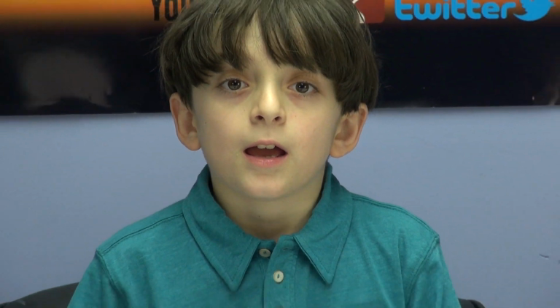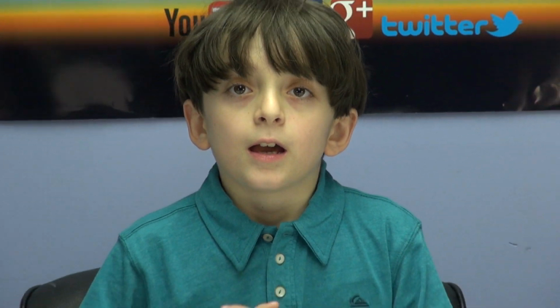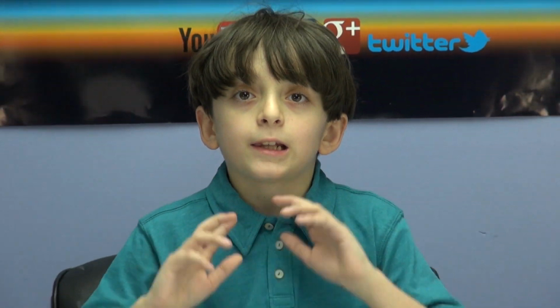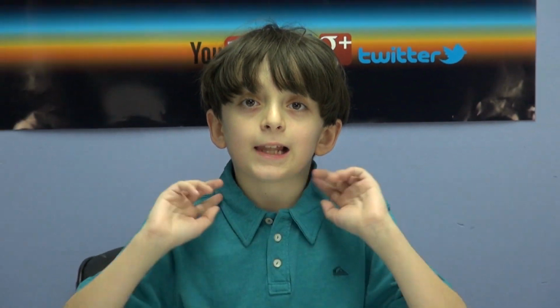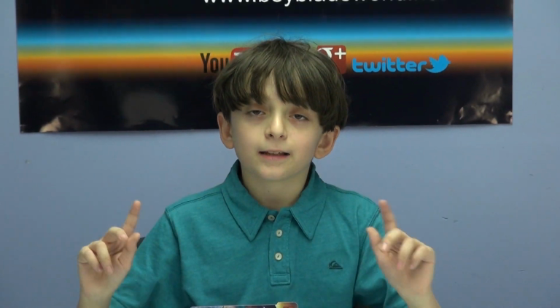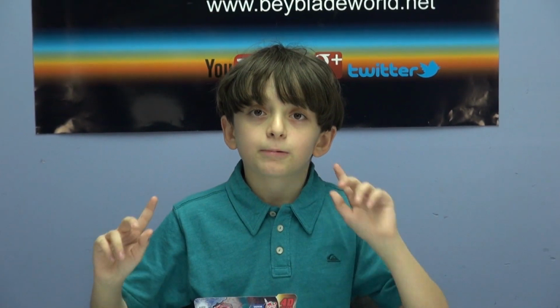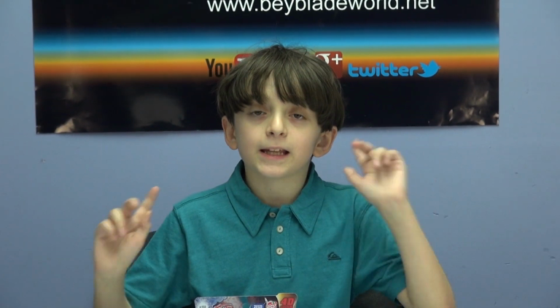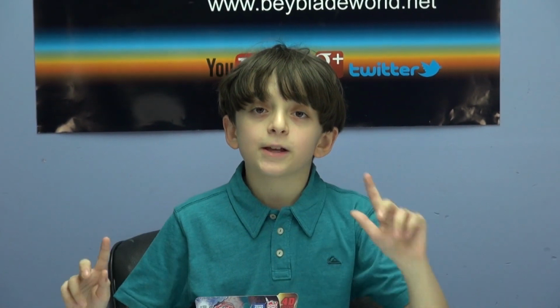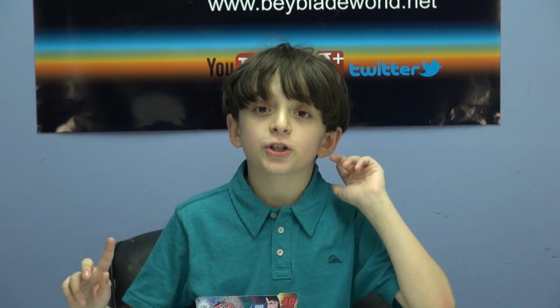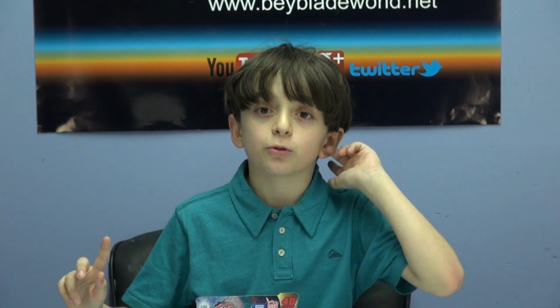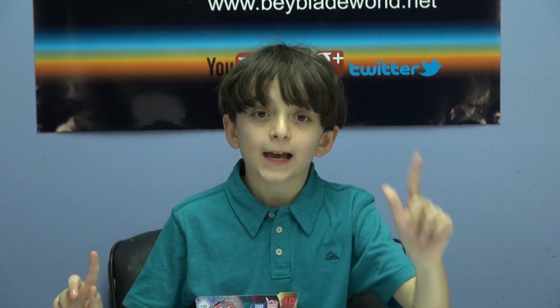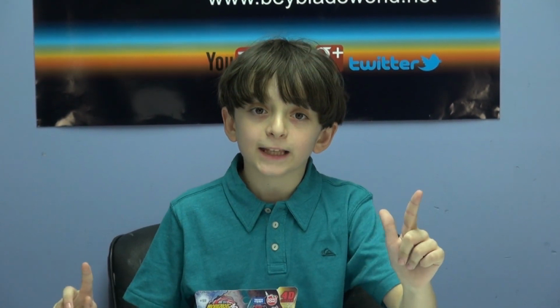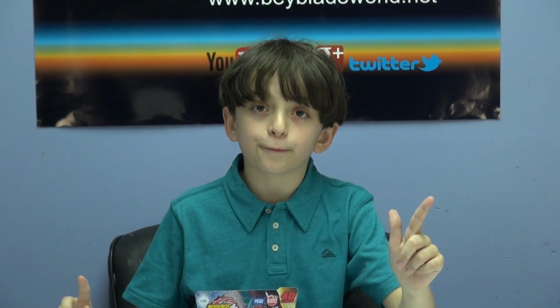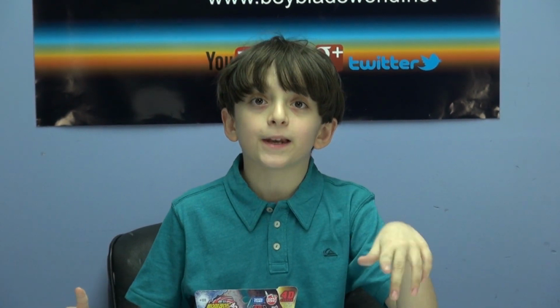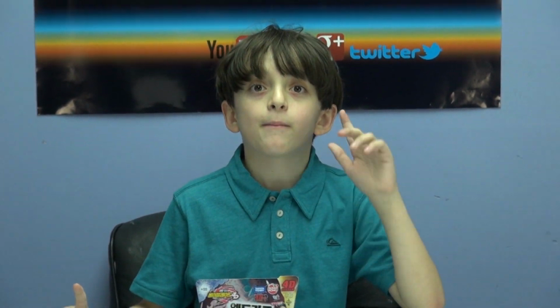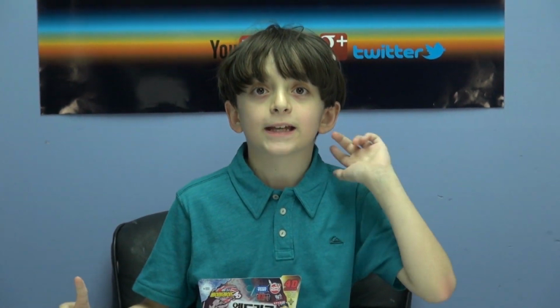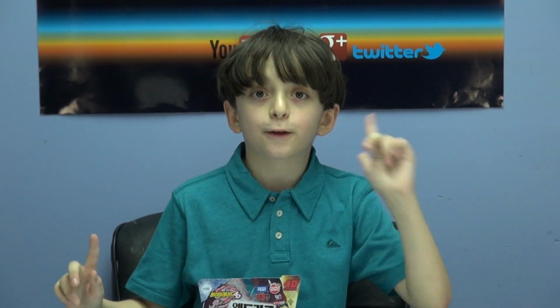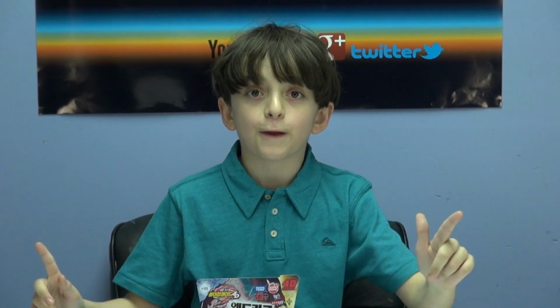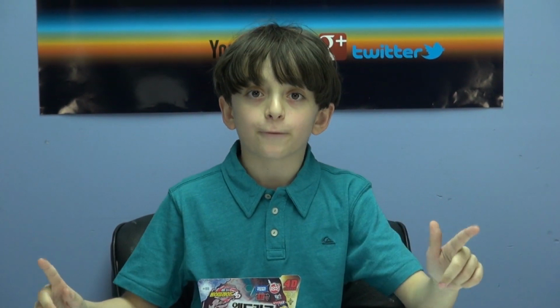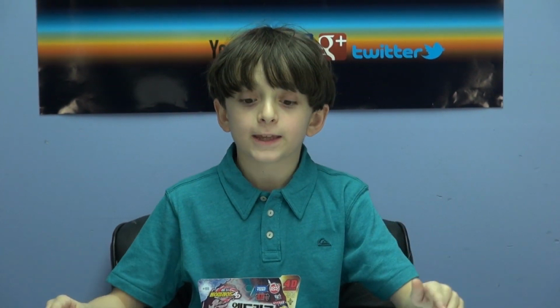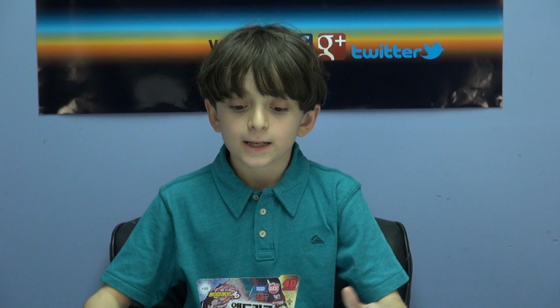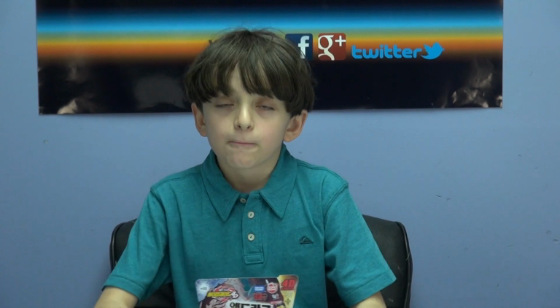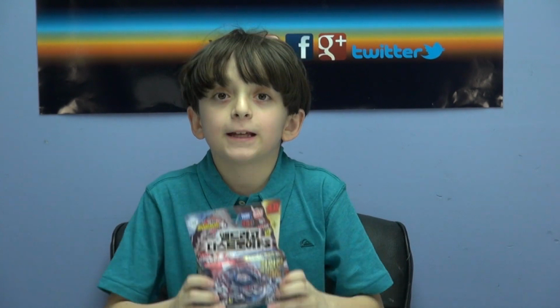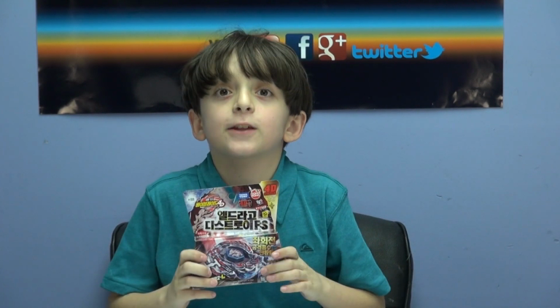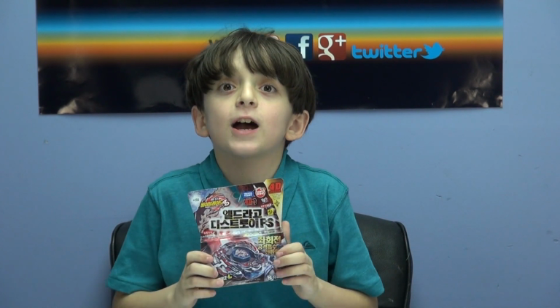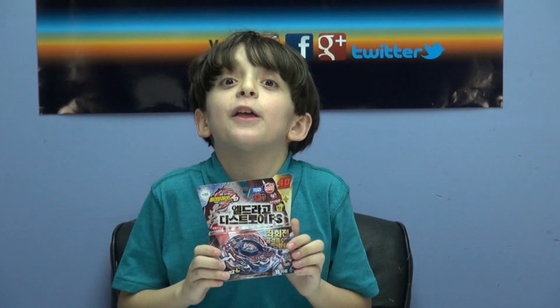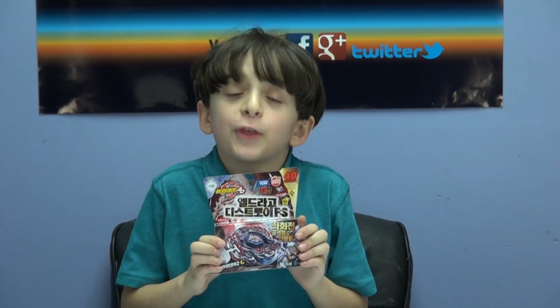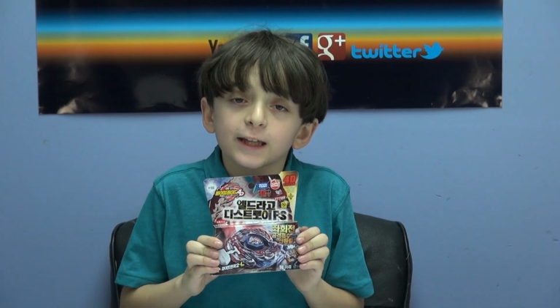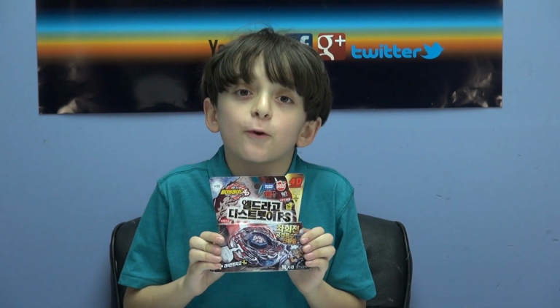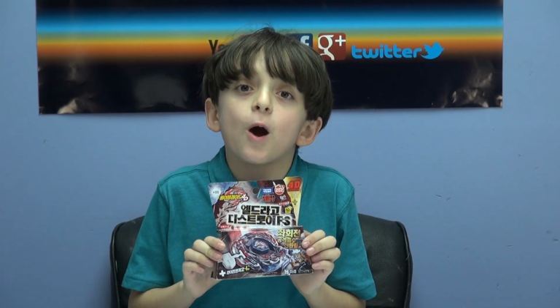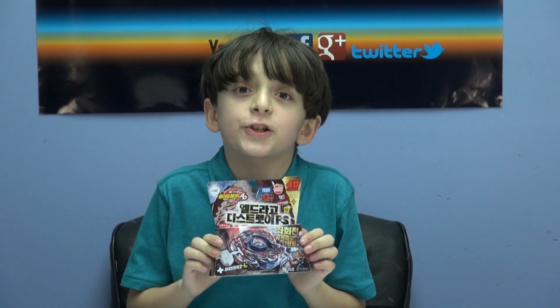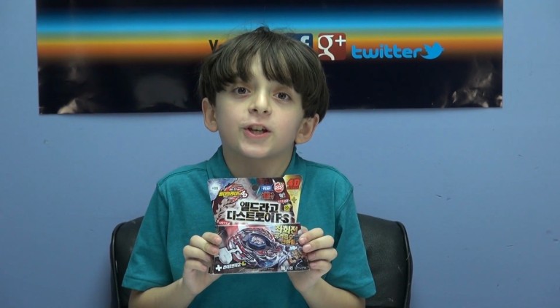Please make sure you like this video and make it your favorite. Please subscribe. Thanks for watching.